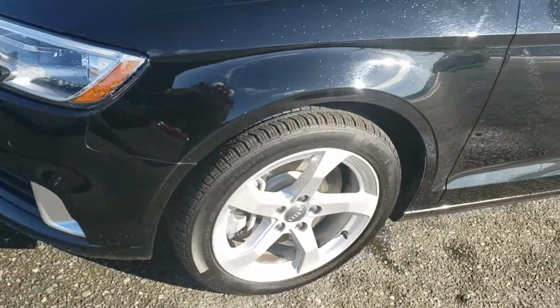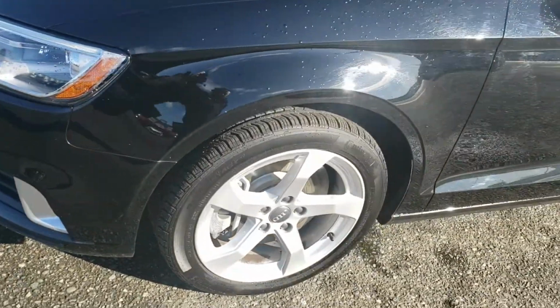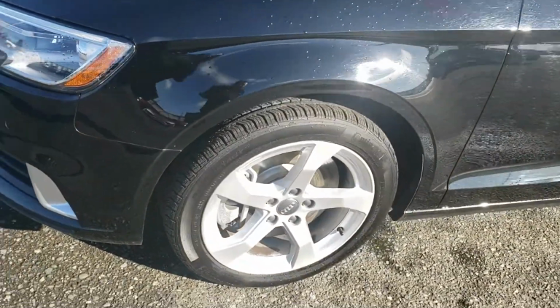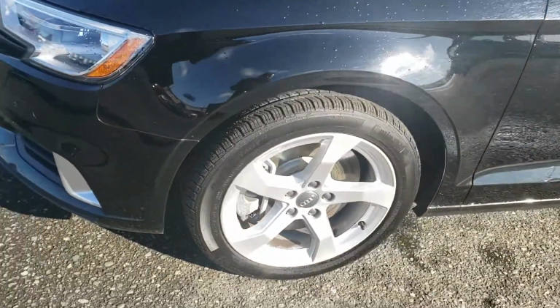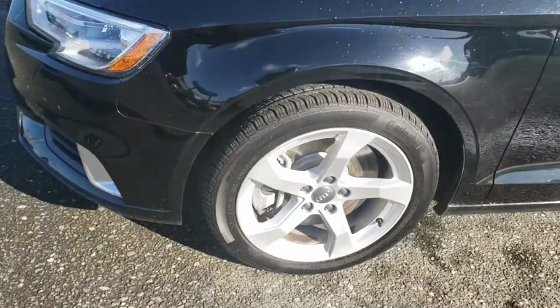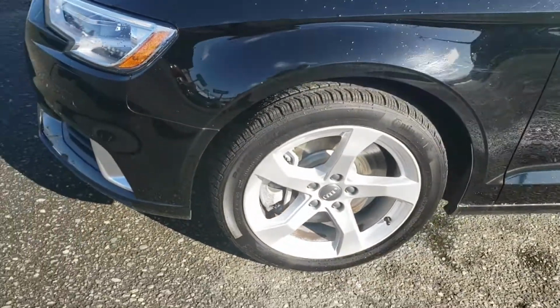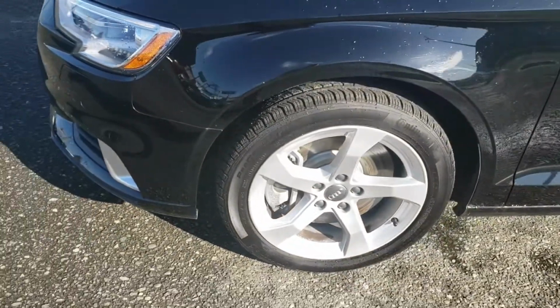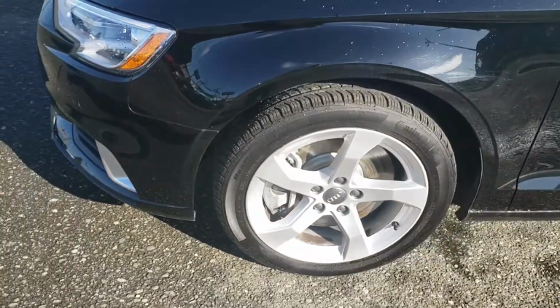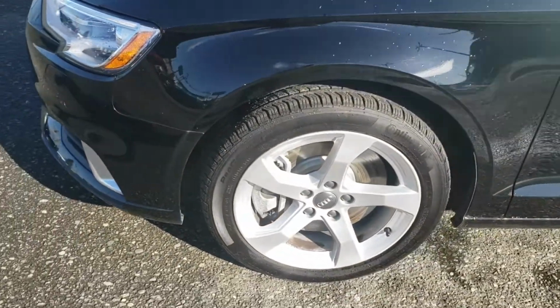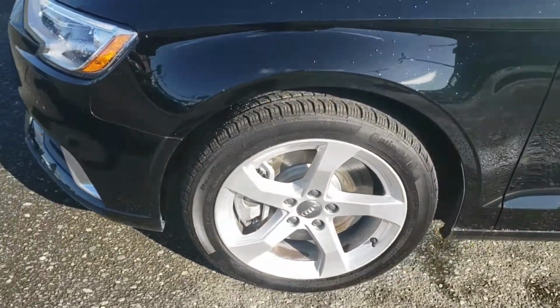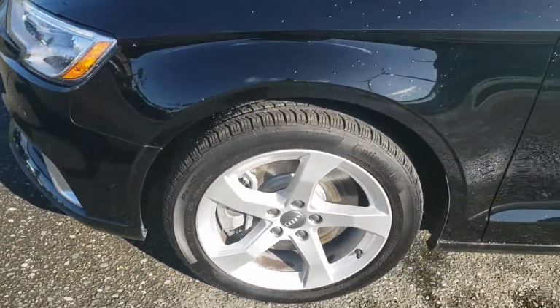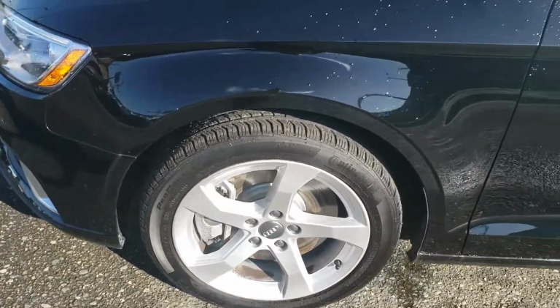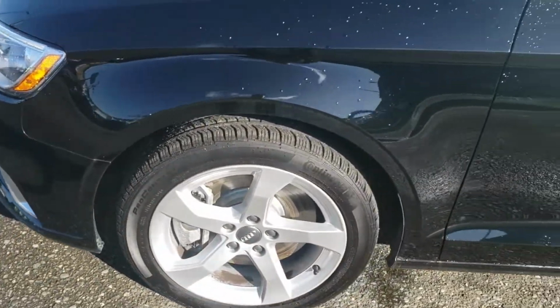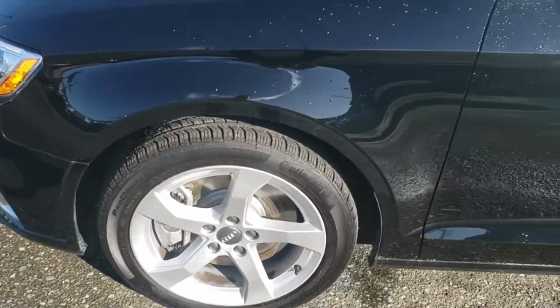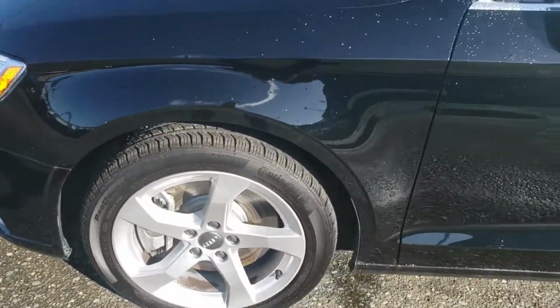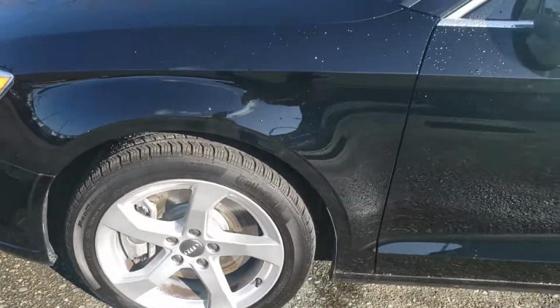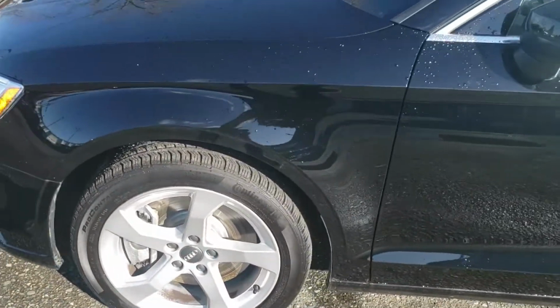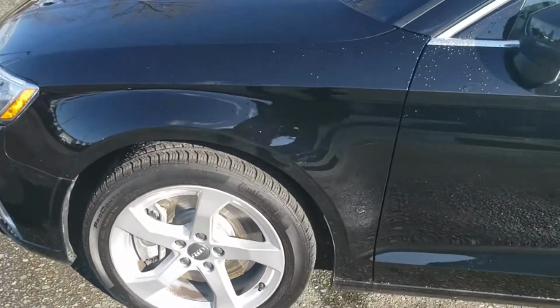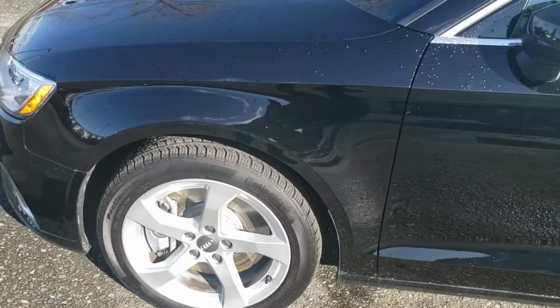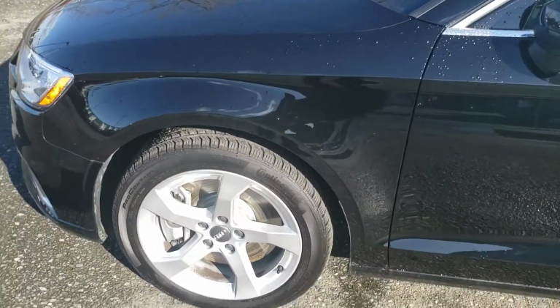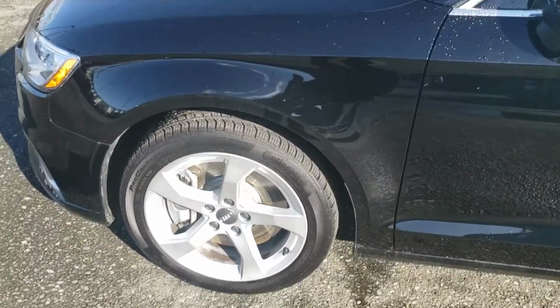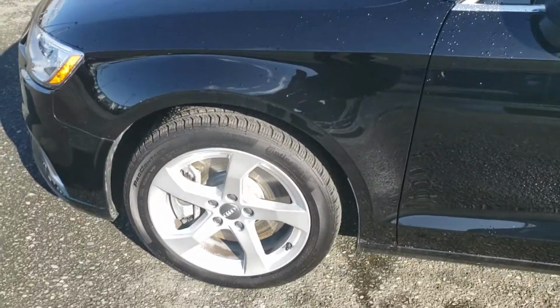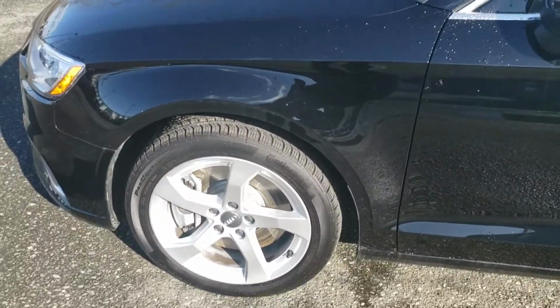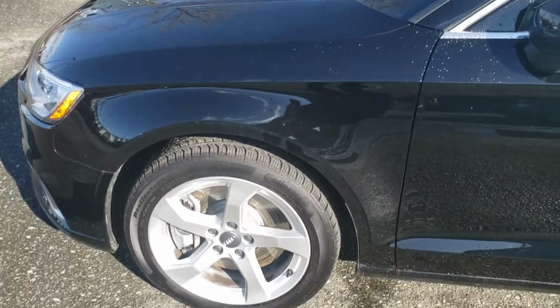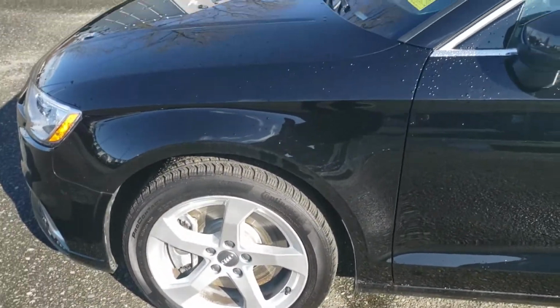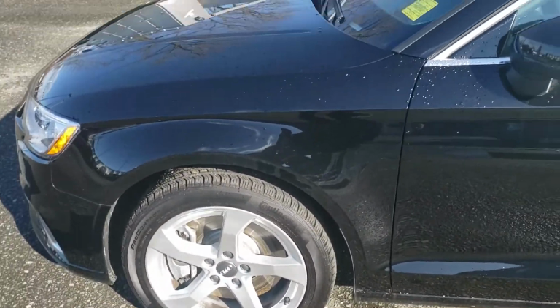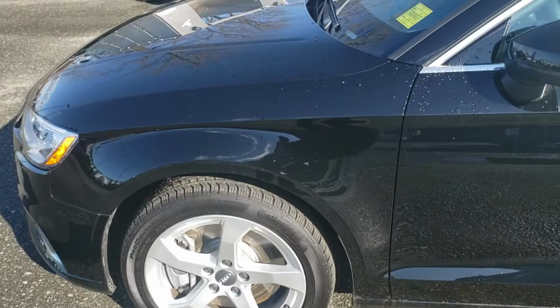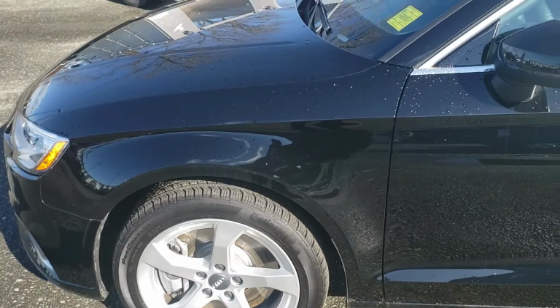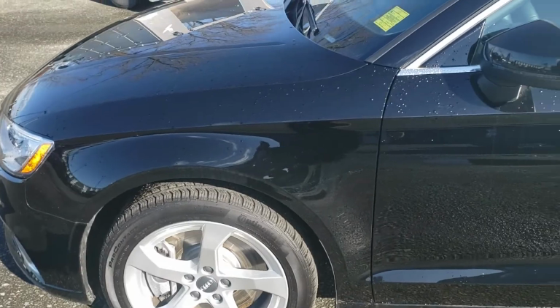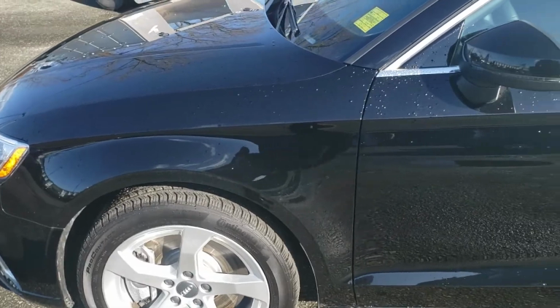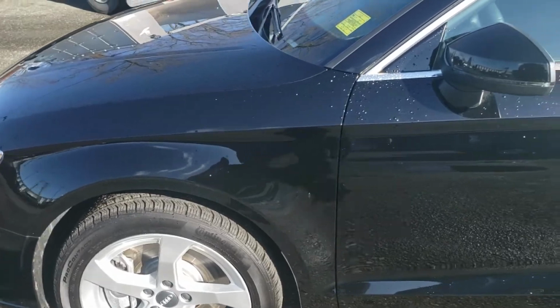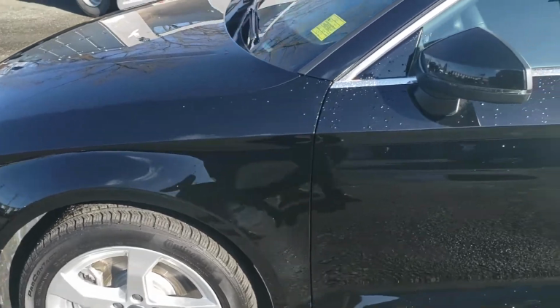We have polished aluminum 17-inch wheels — a very stylish contrast to the black paint.